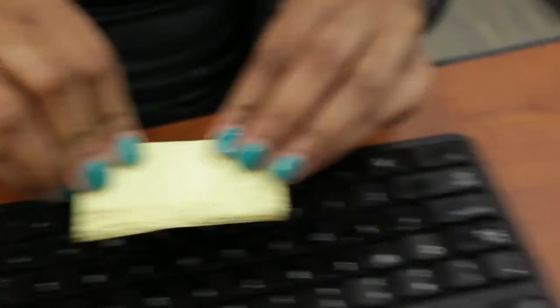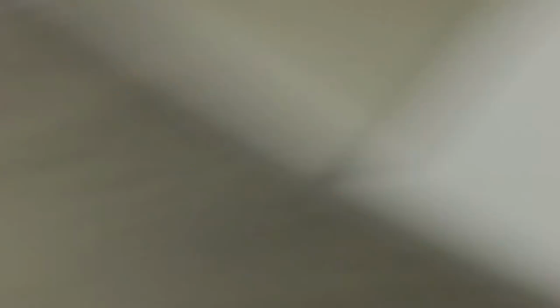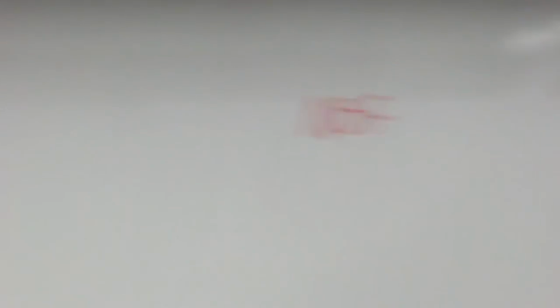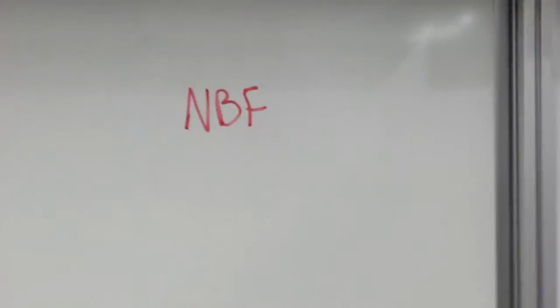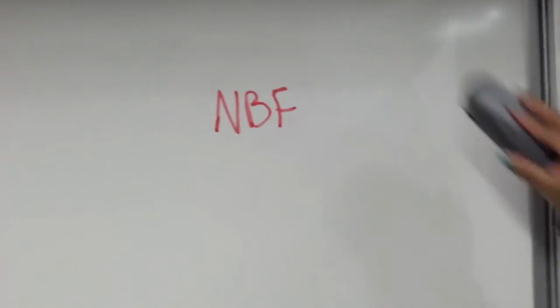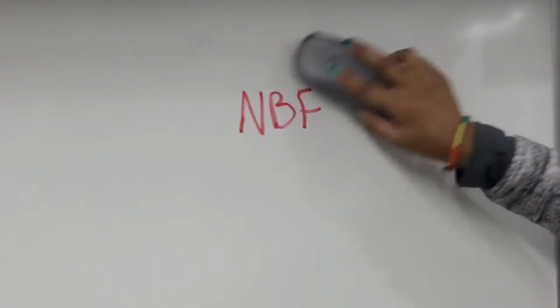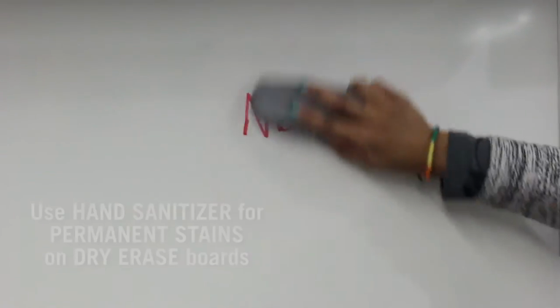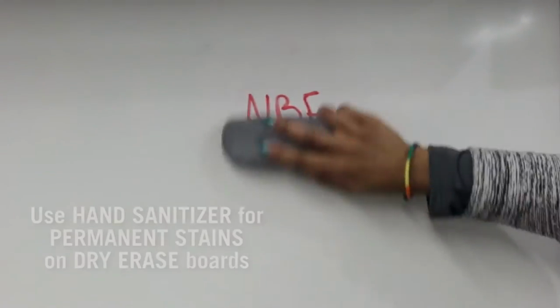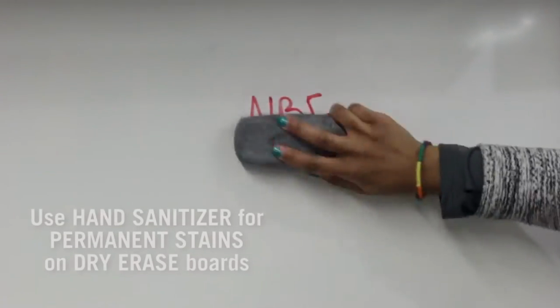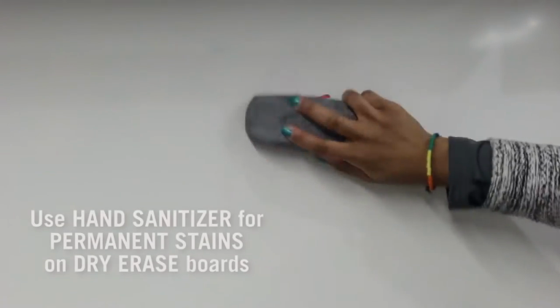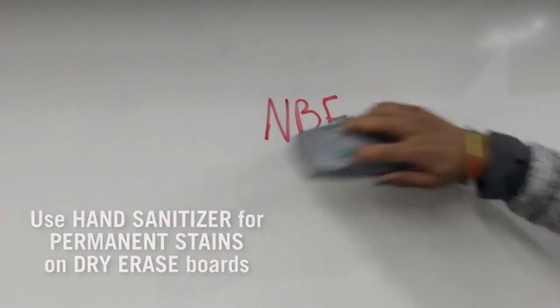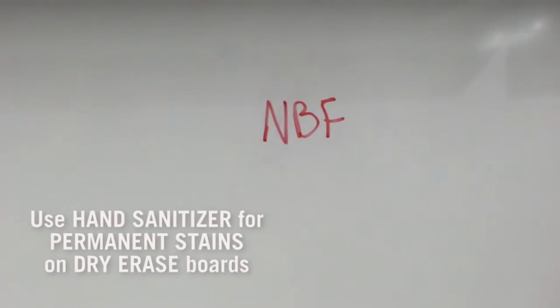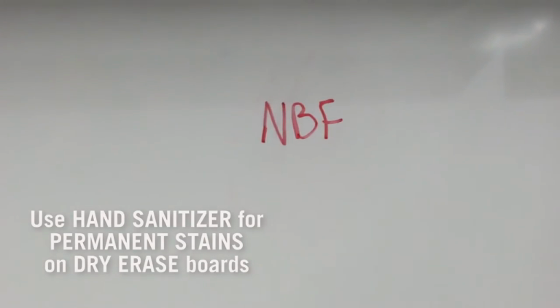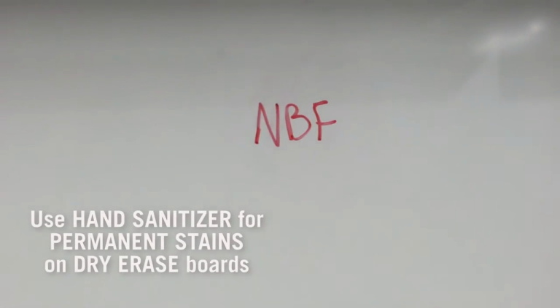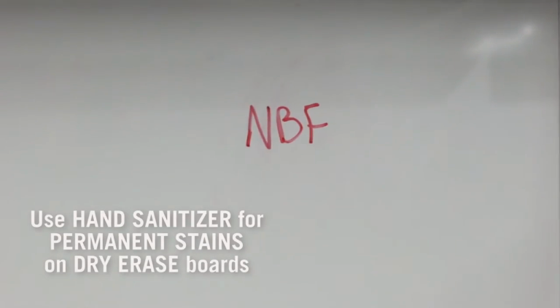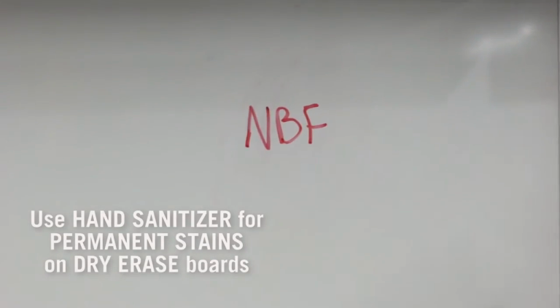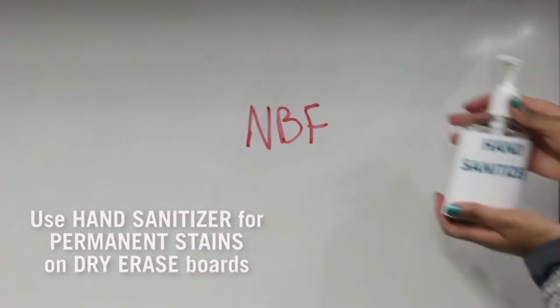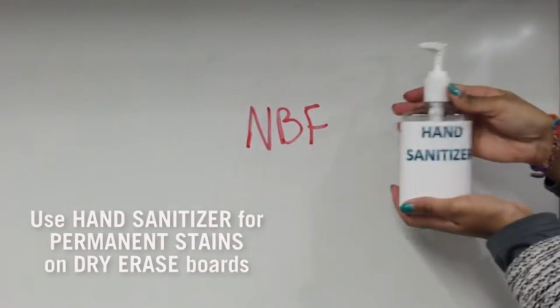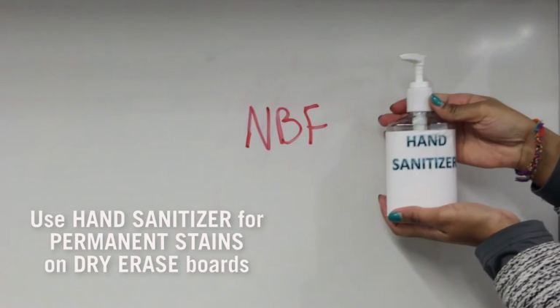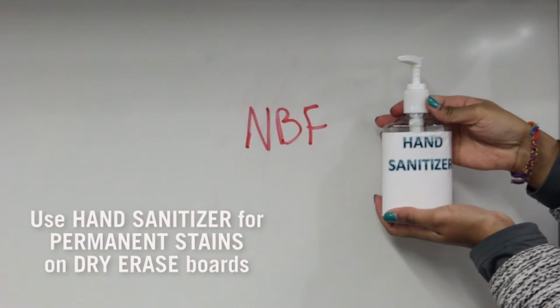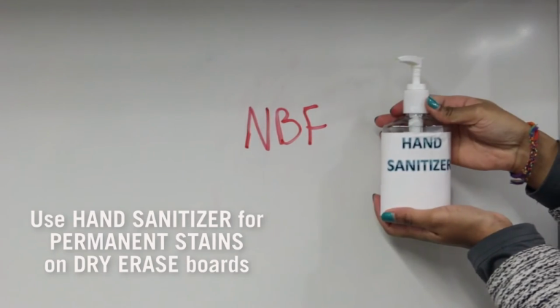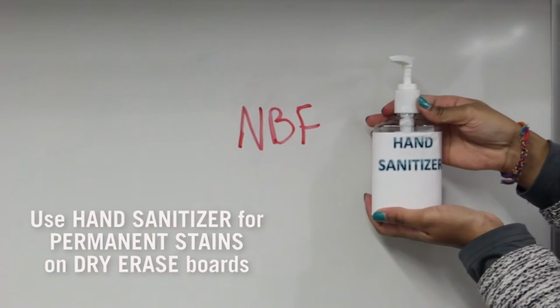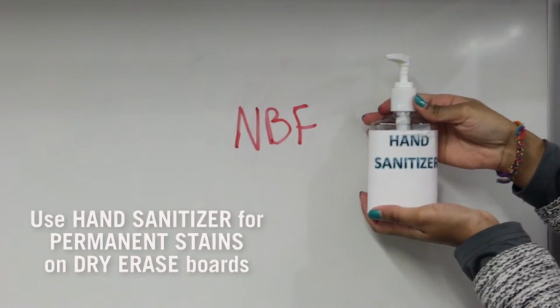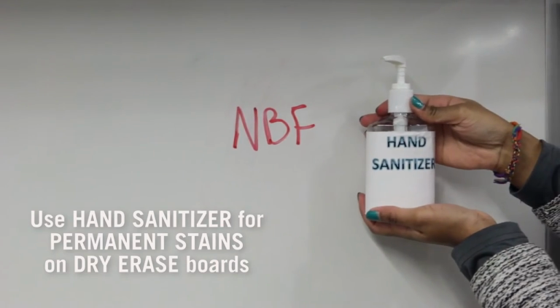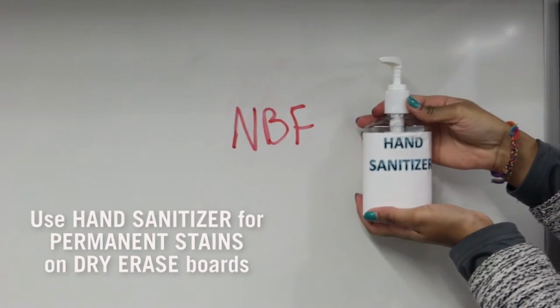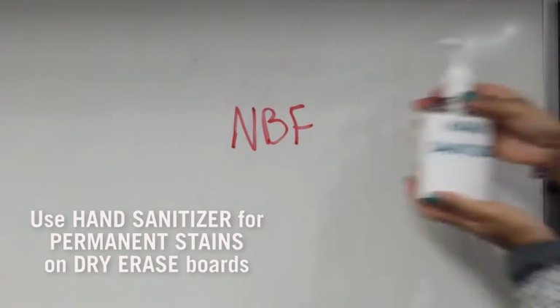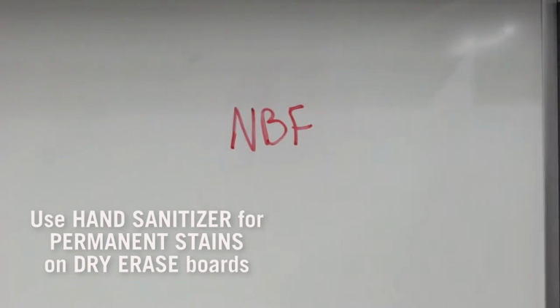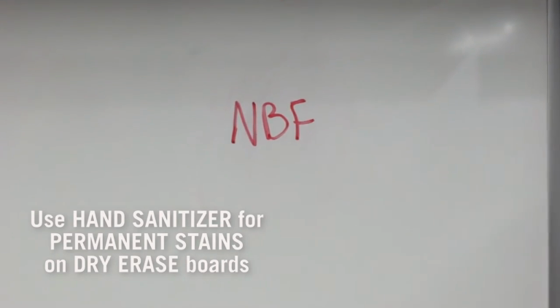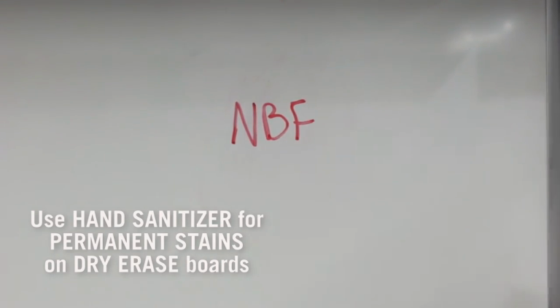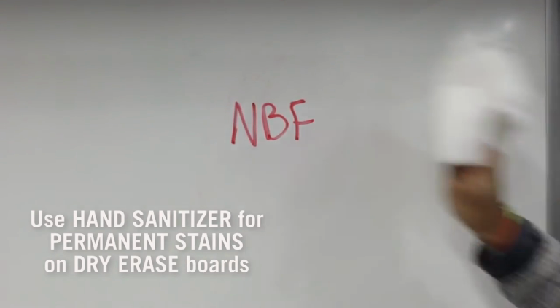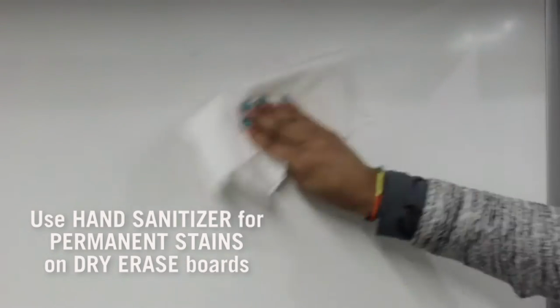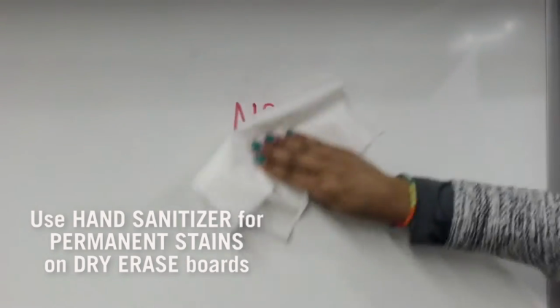Make permanent stains on your dry erase board a thing of the past by using hand sanitizer.